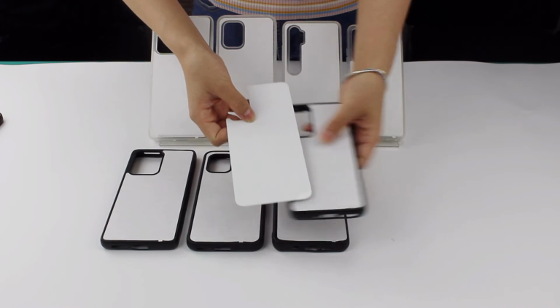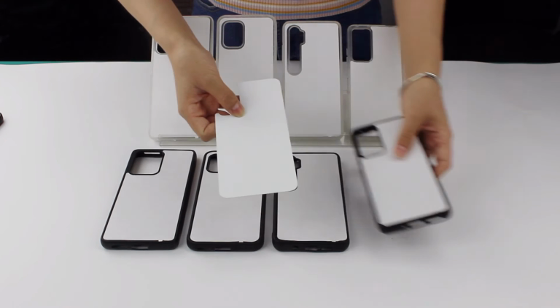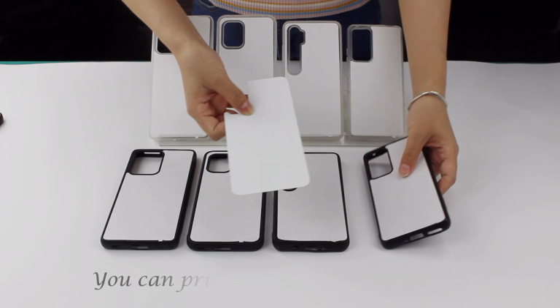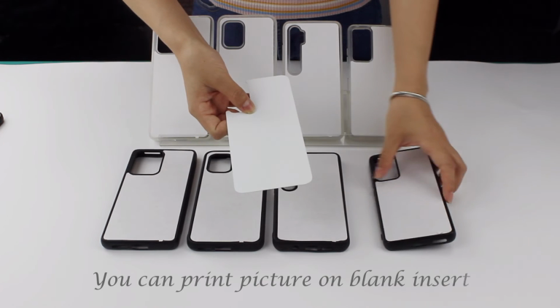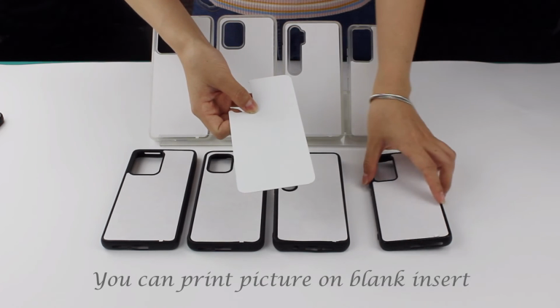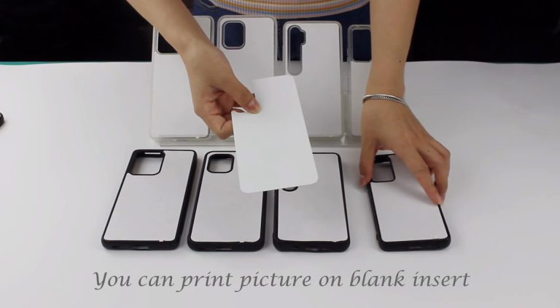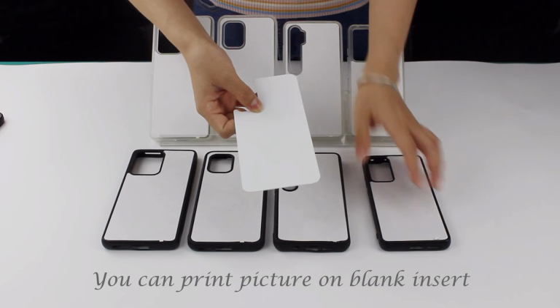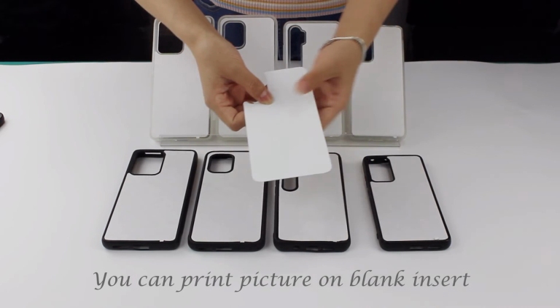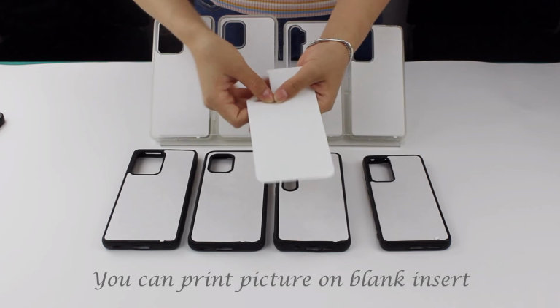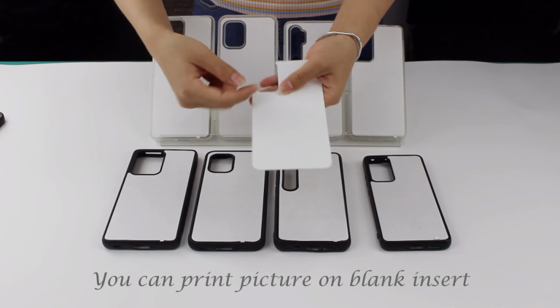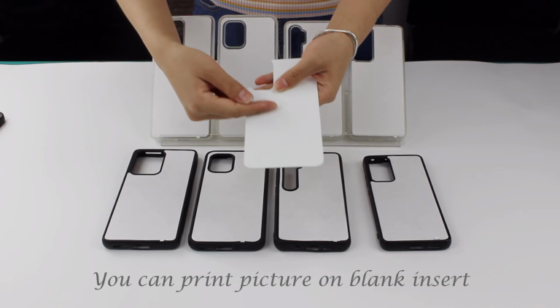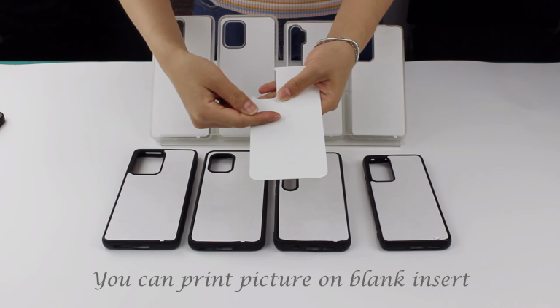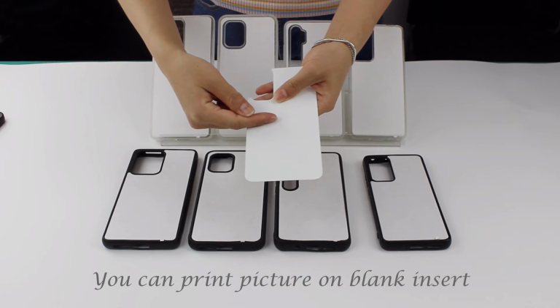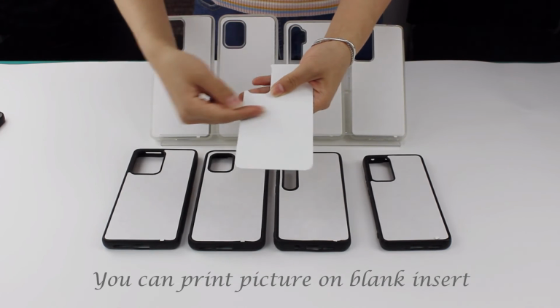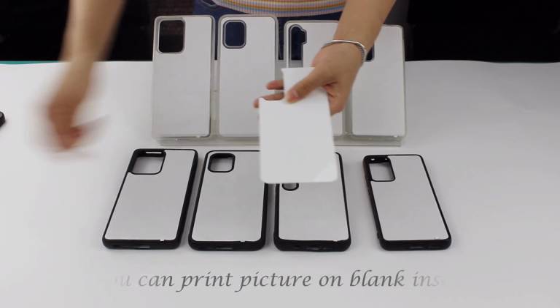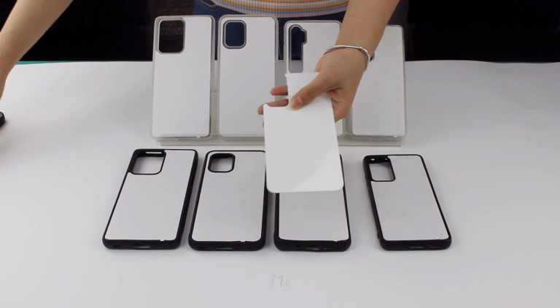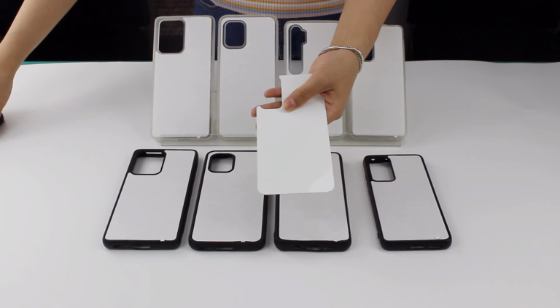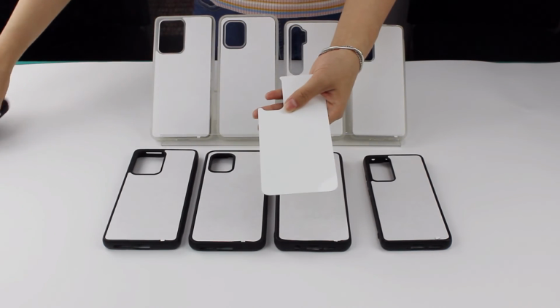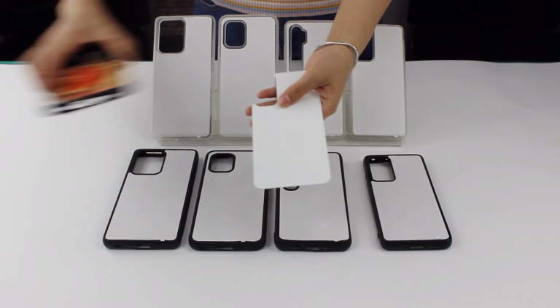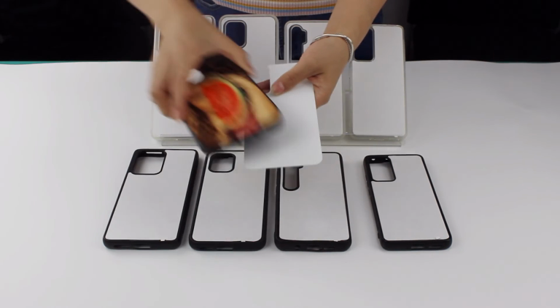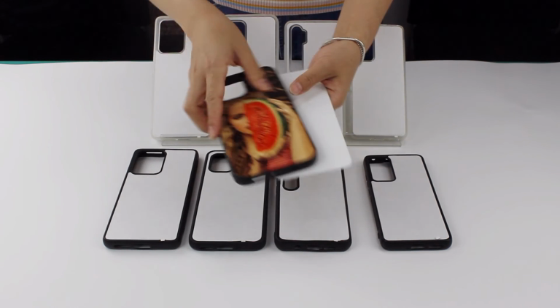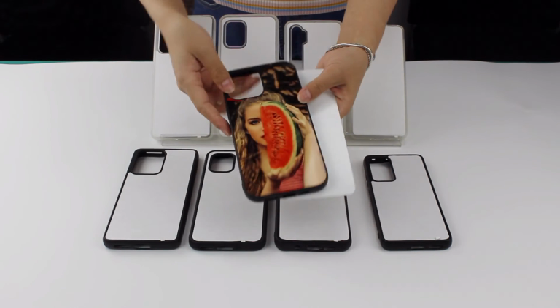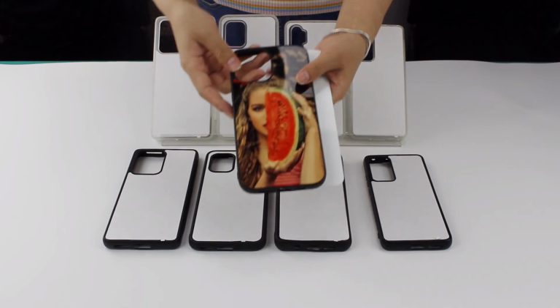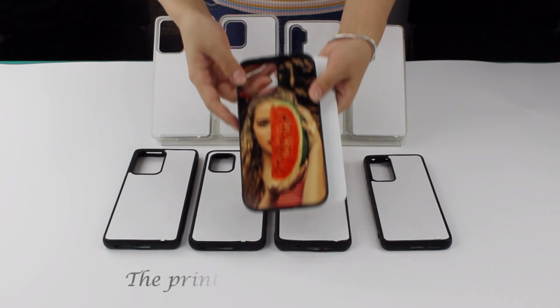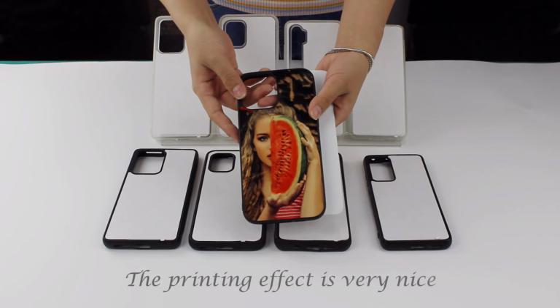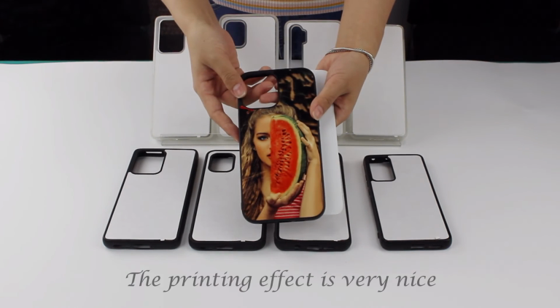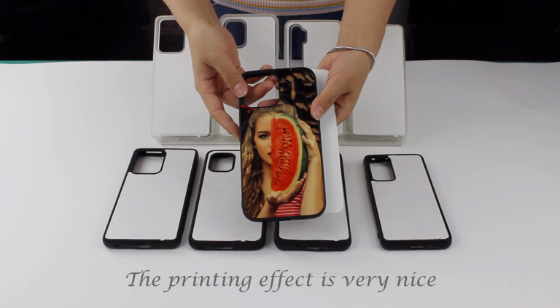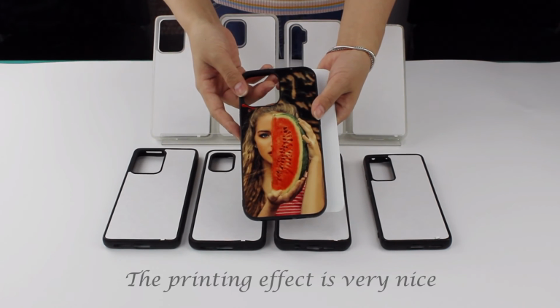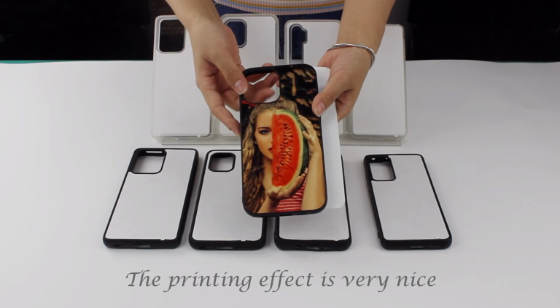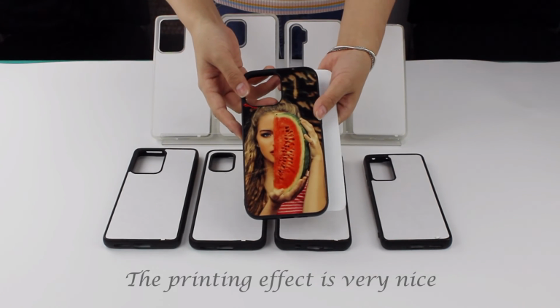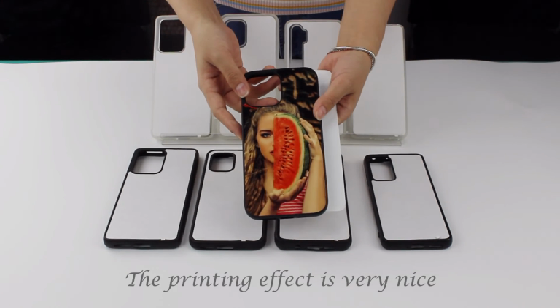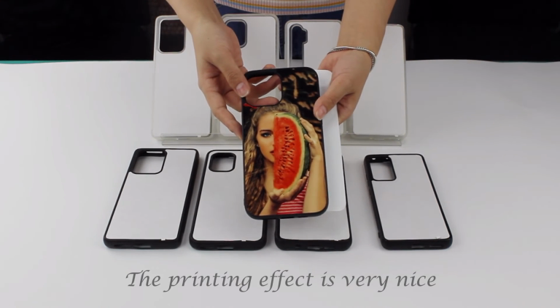You can print a picture on the black inset. The printing effect is very nice.